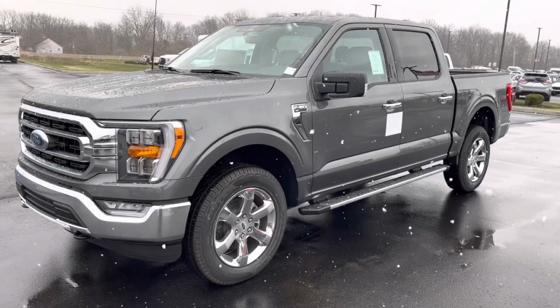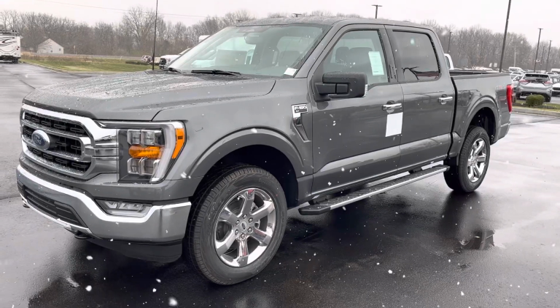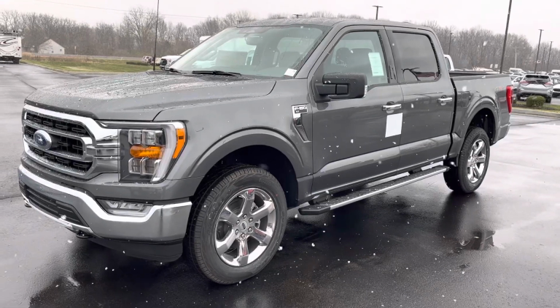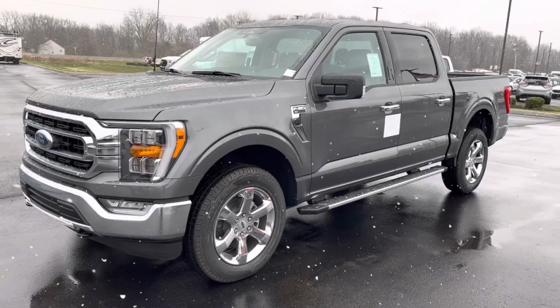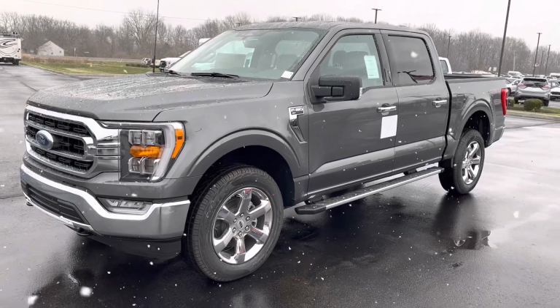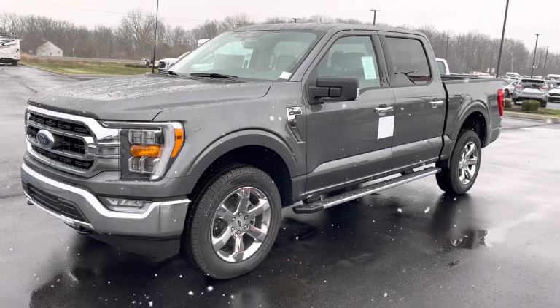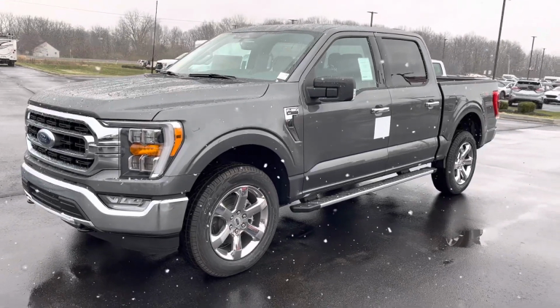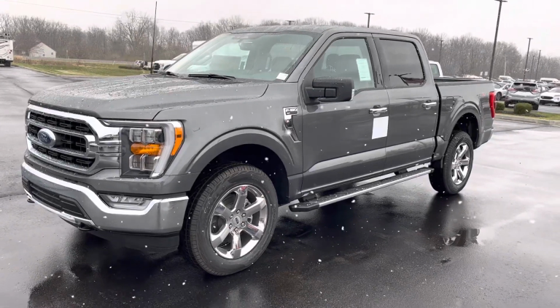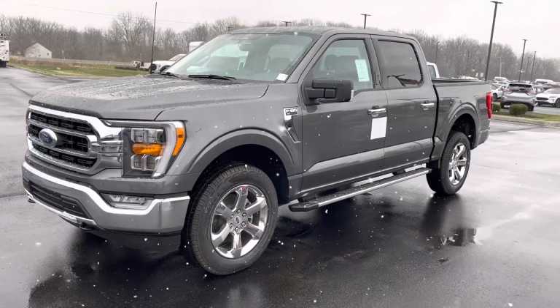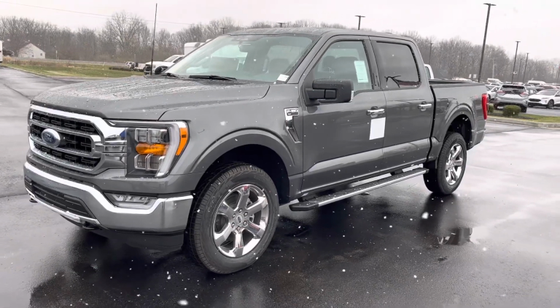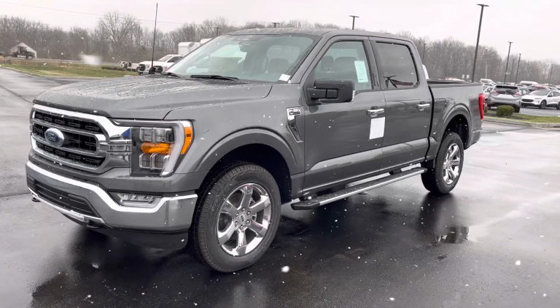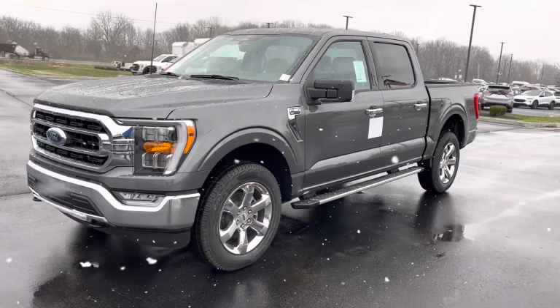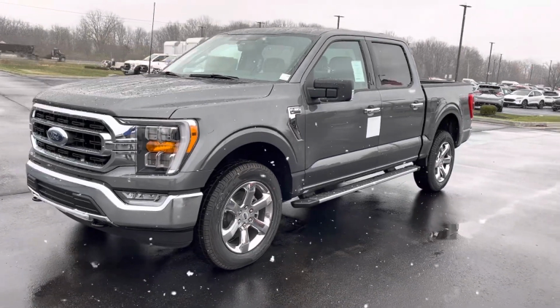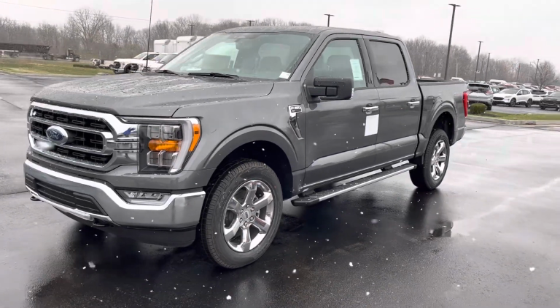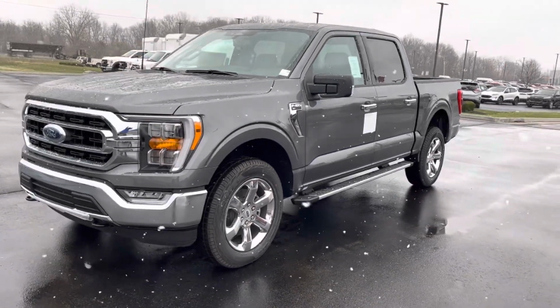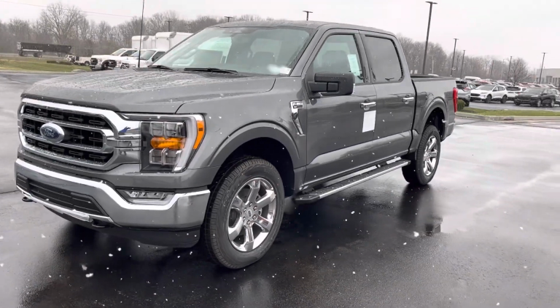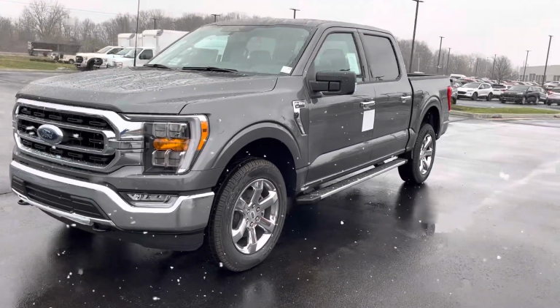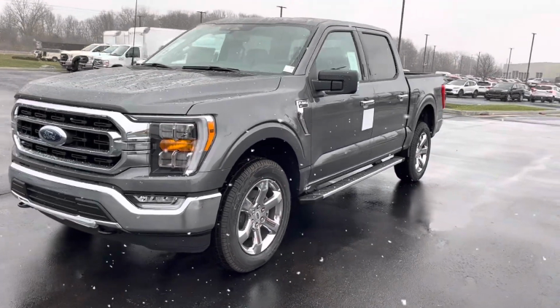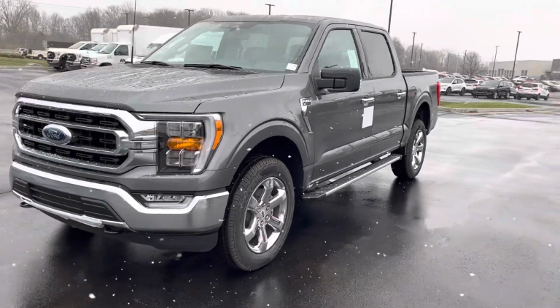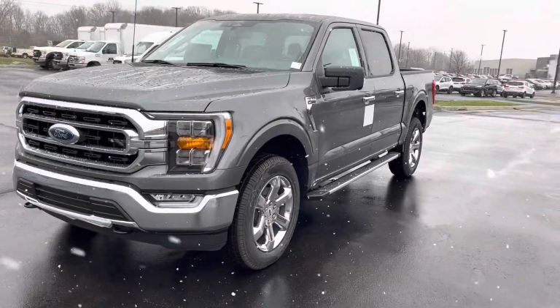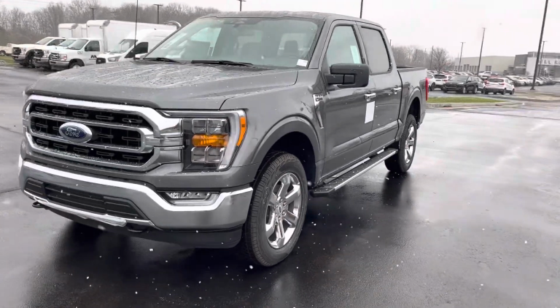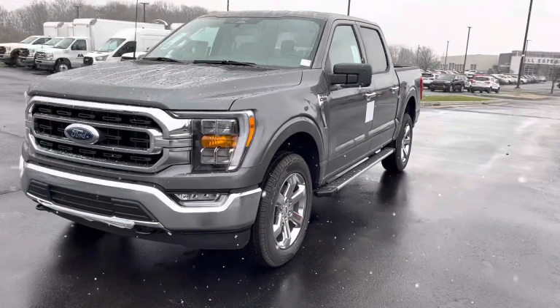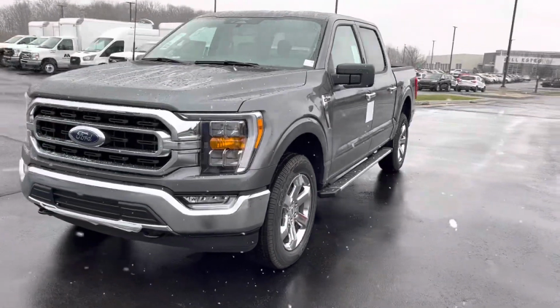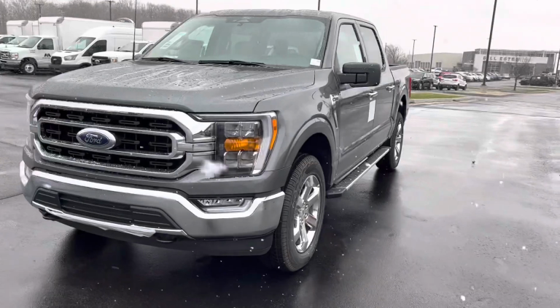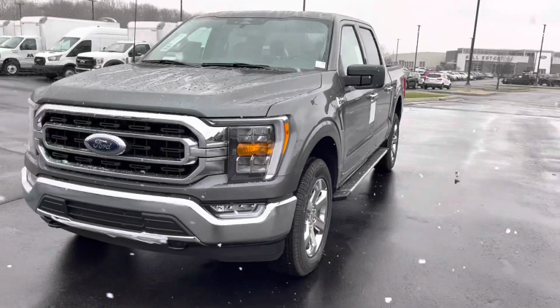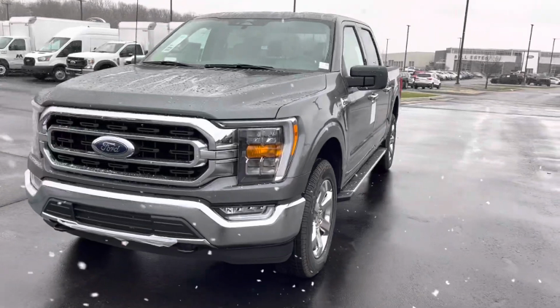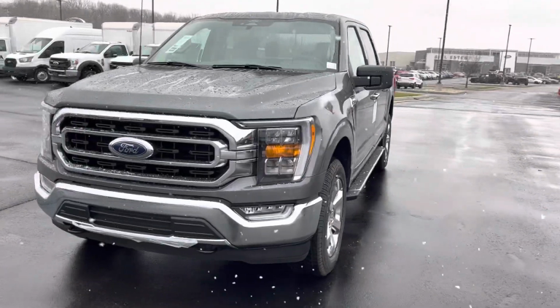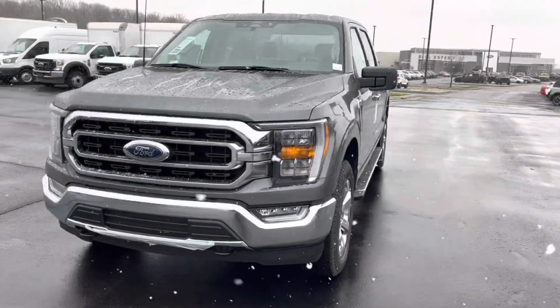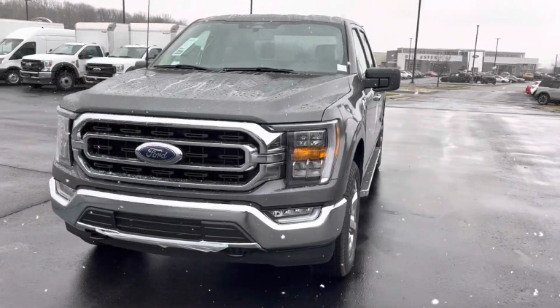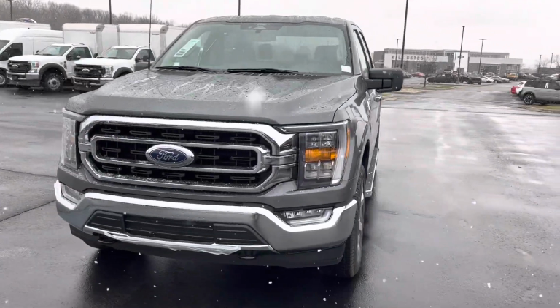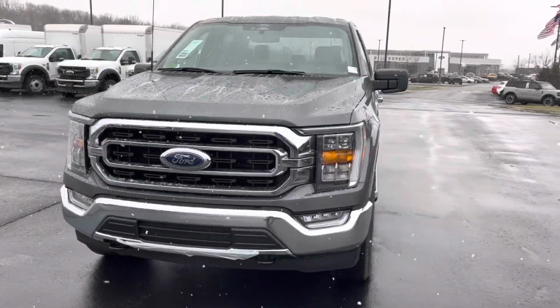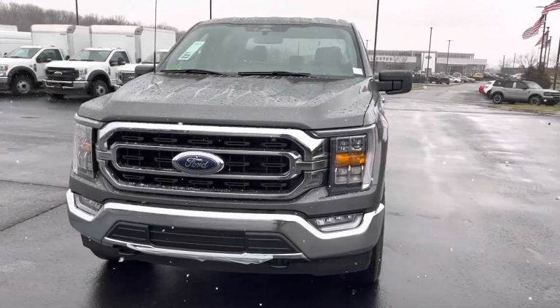Hey, this is Patrick at Bill Estes Ford. I want to send you a quick video on the brand new F-150 you inquired on.